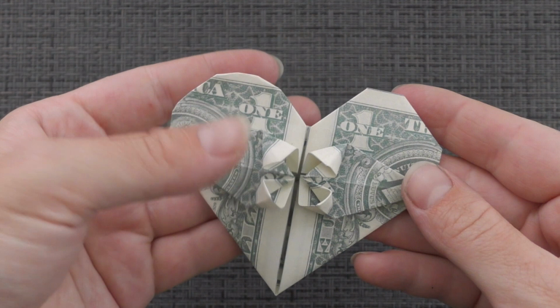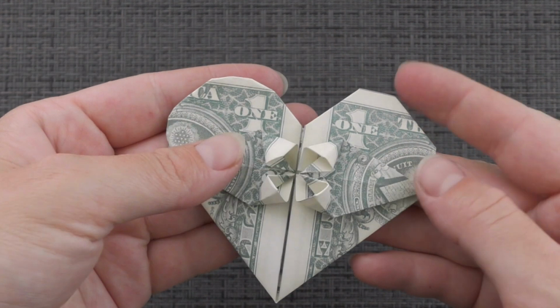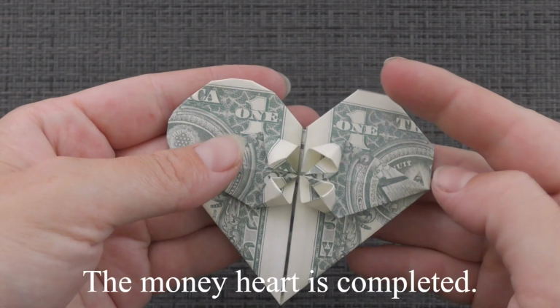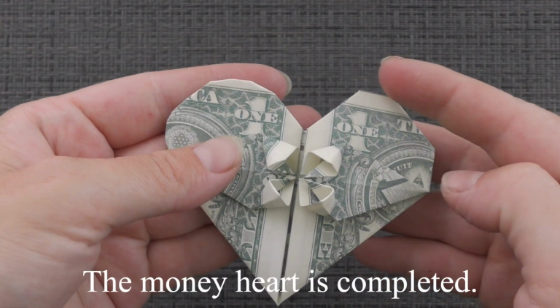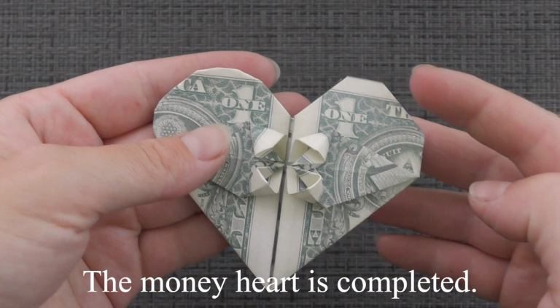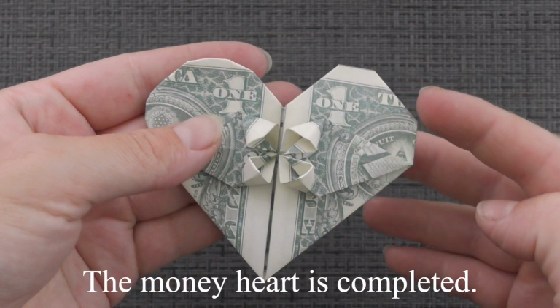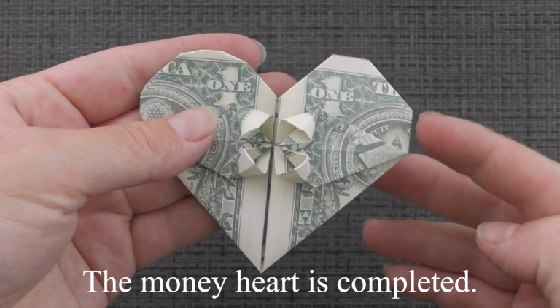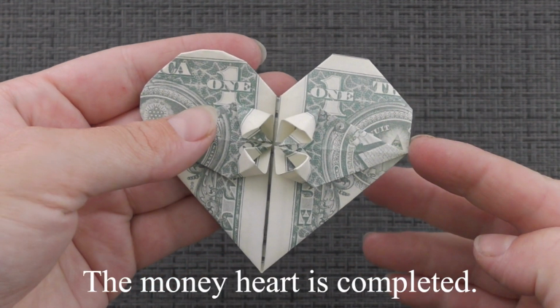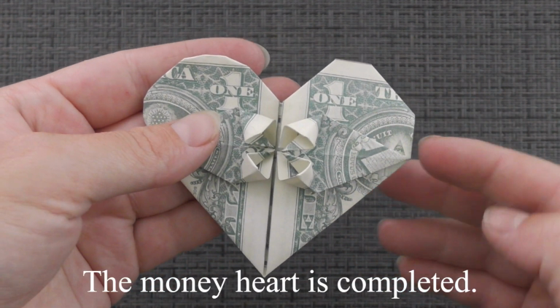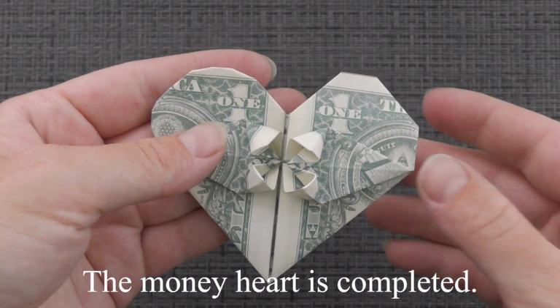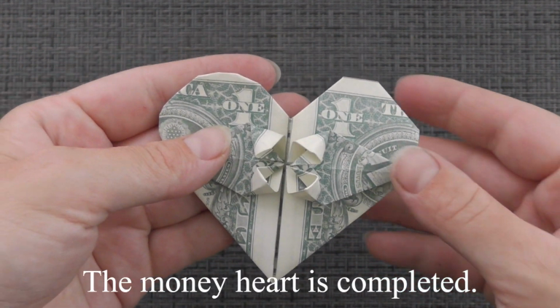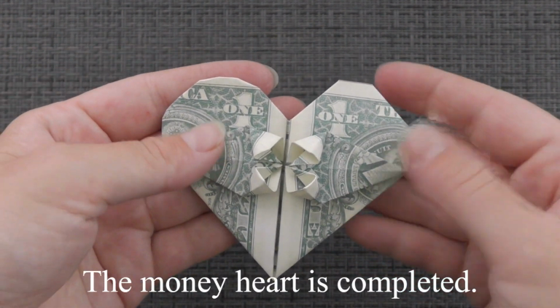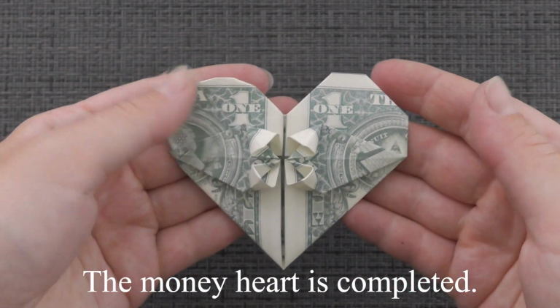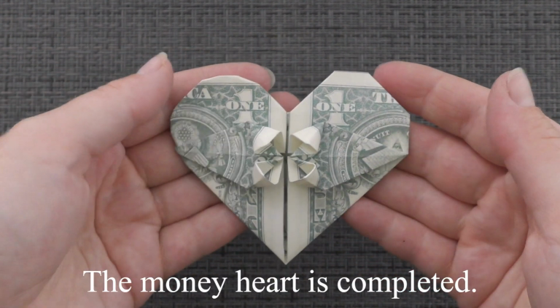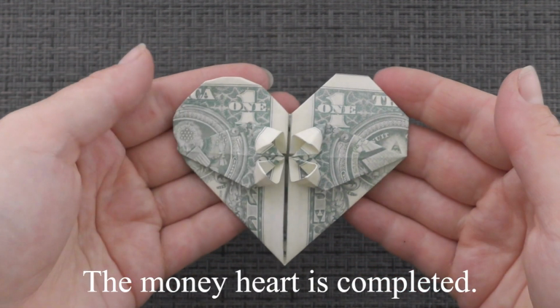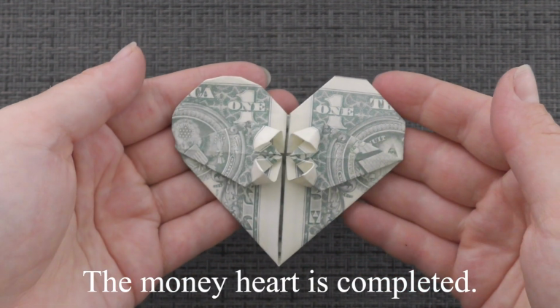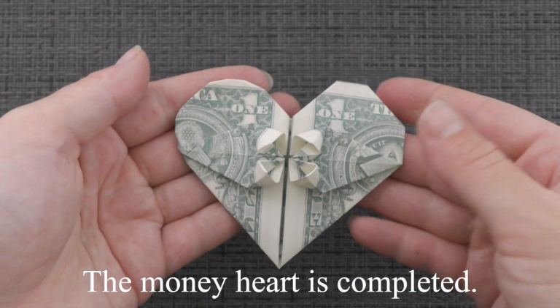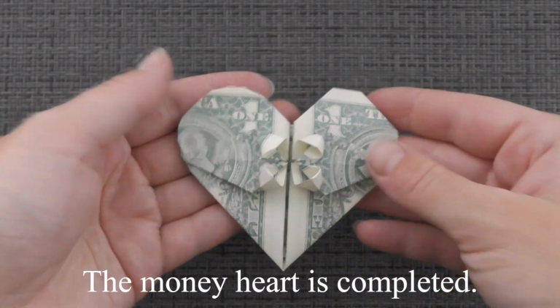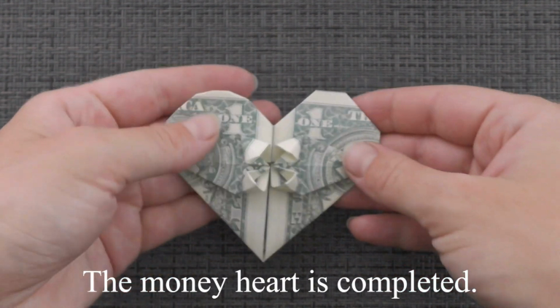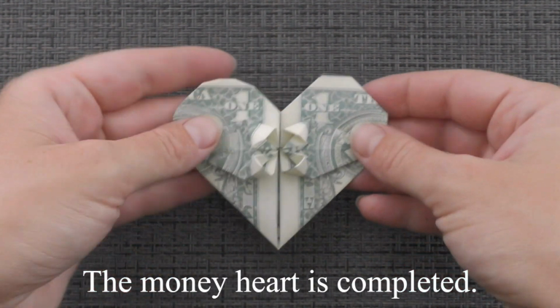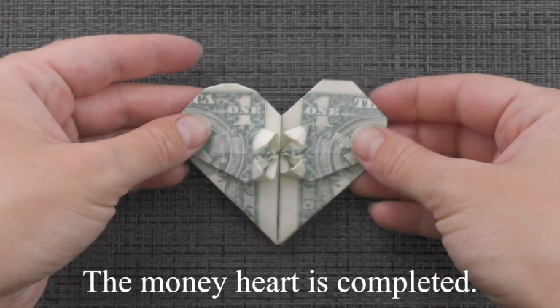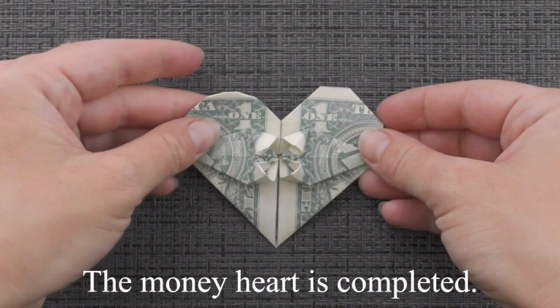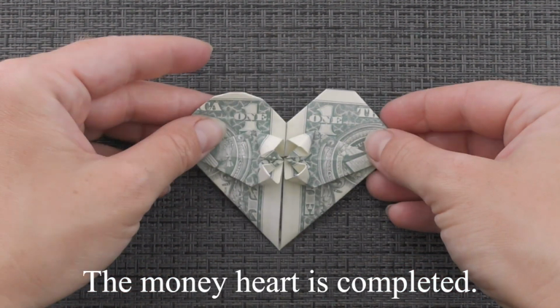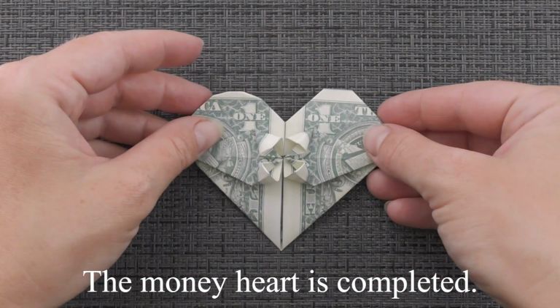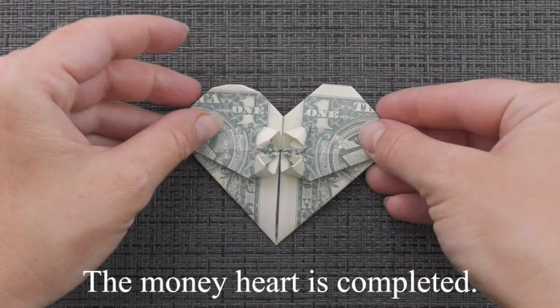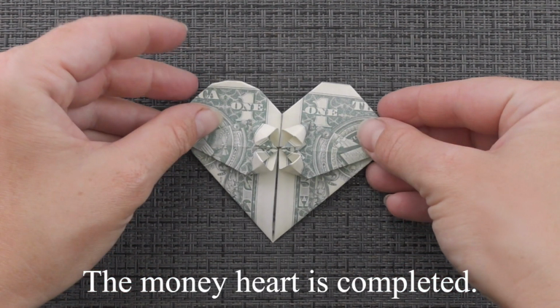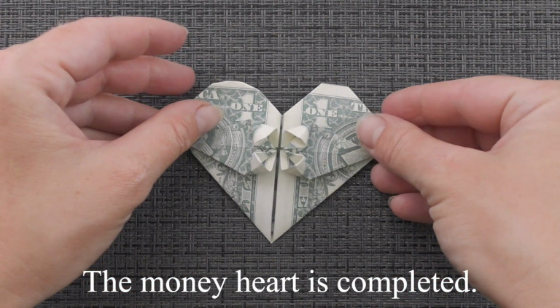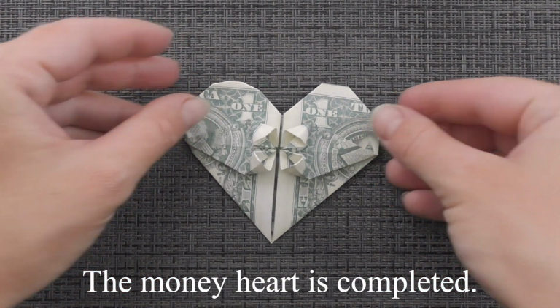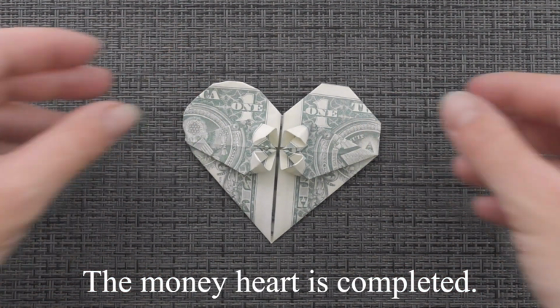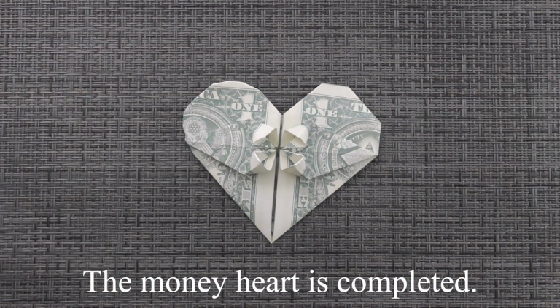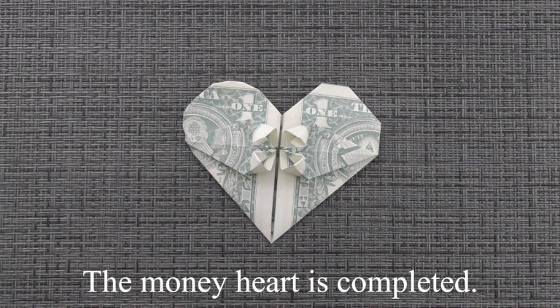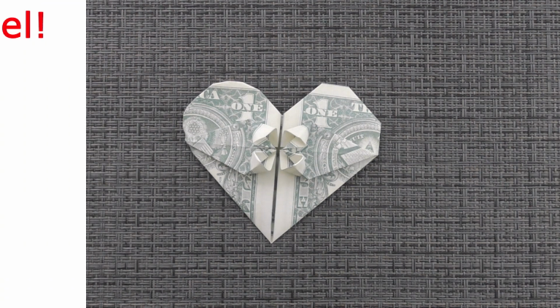The money heart is completed. Thanks for watching and see you next time.